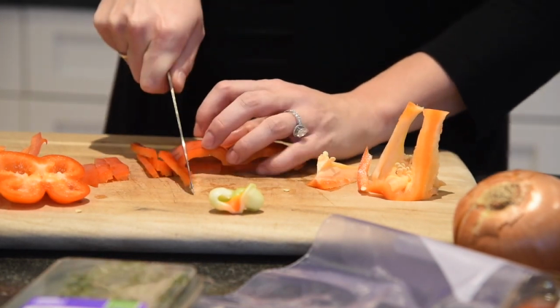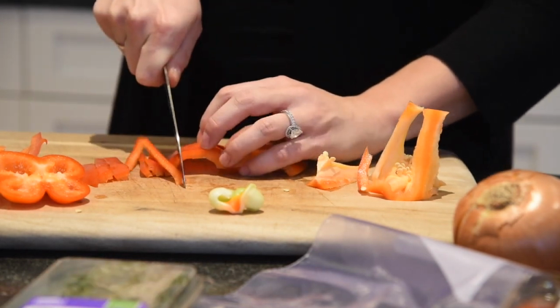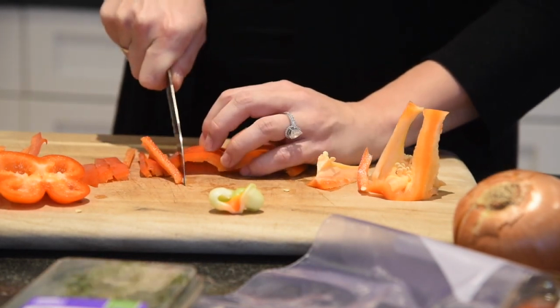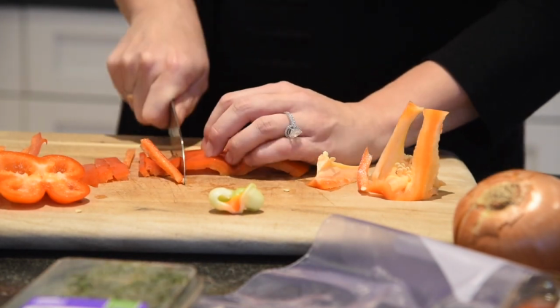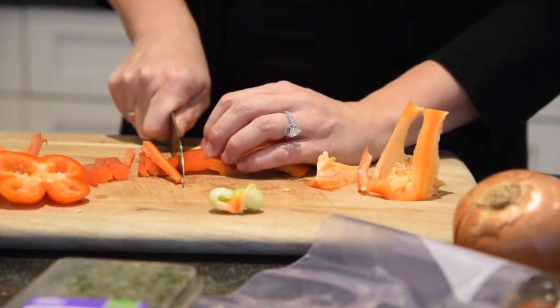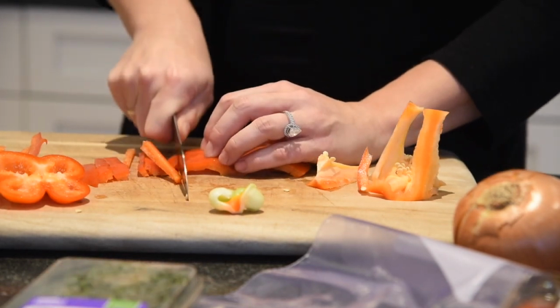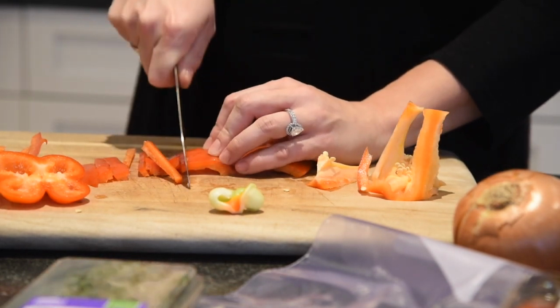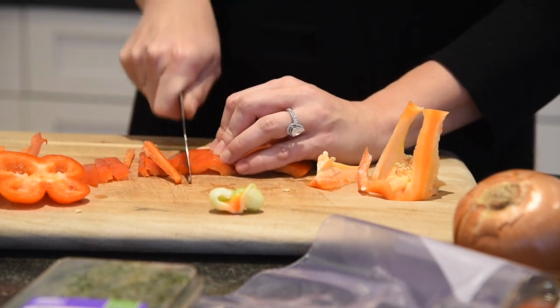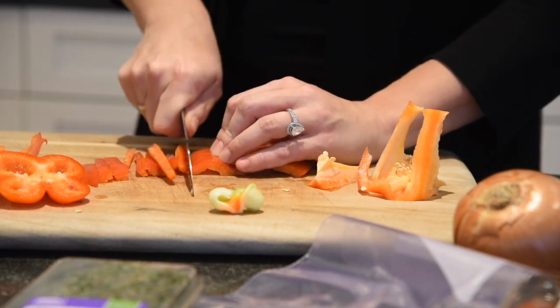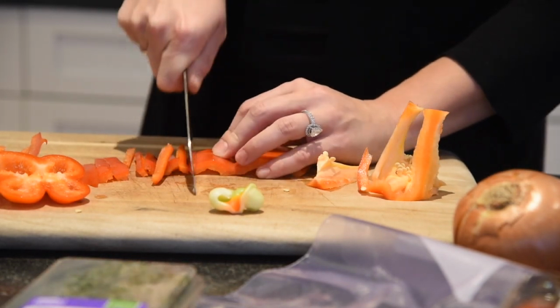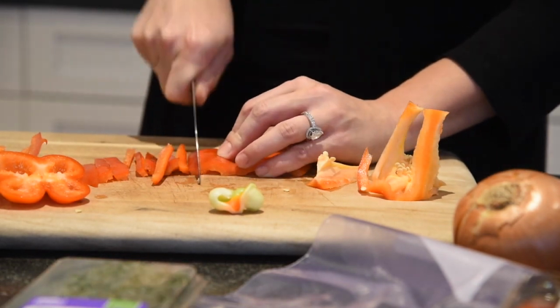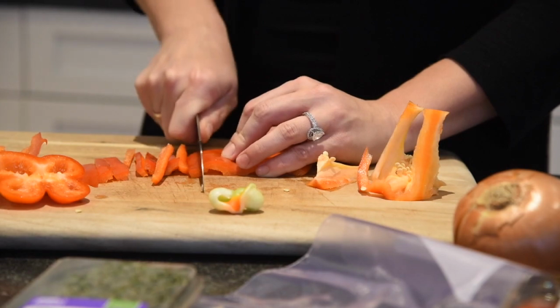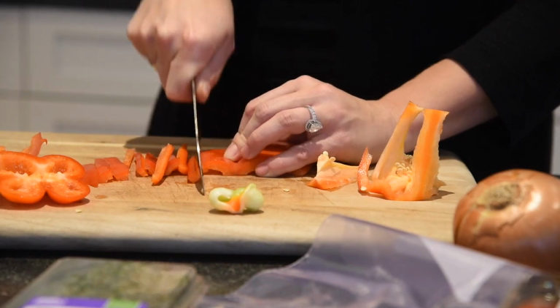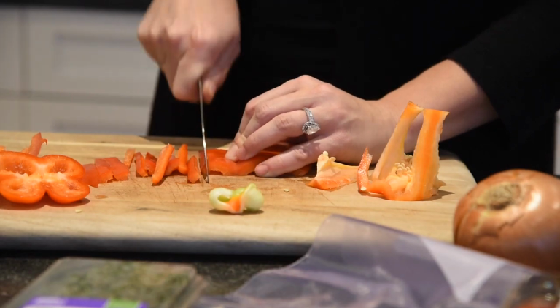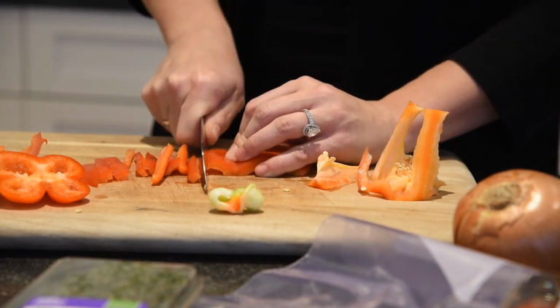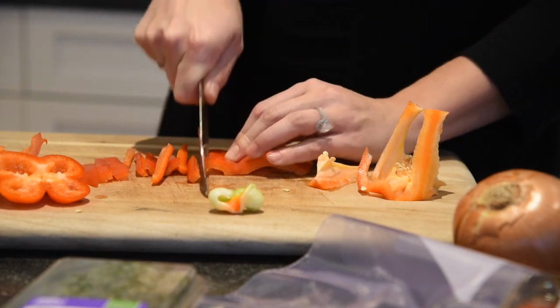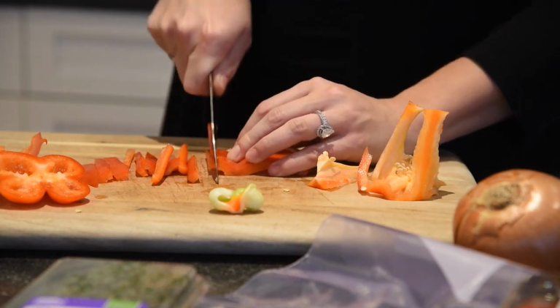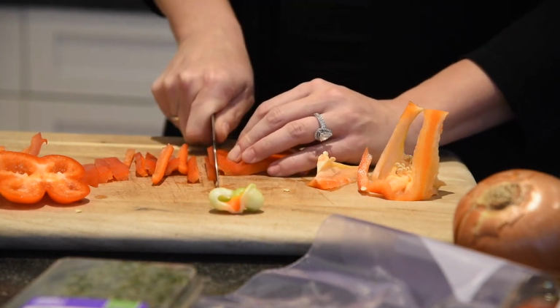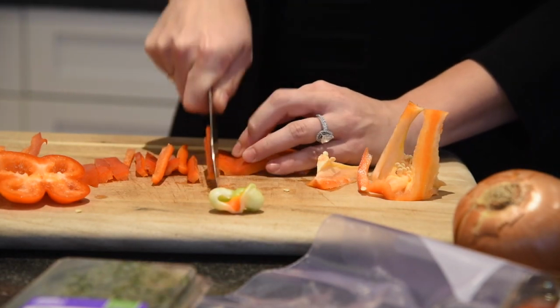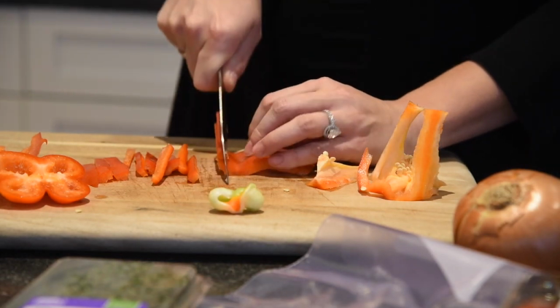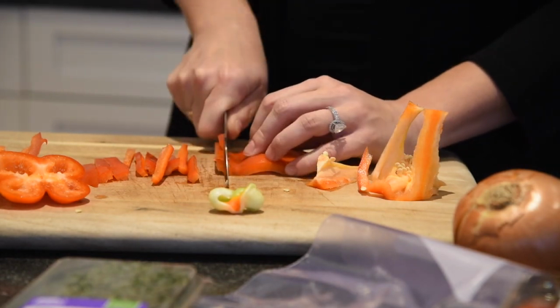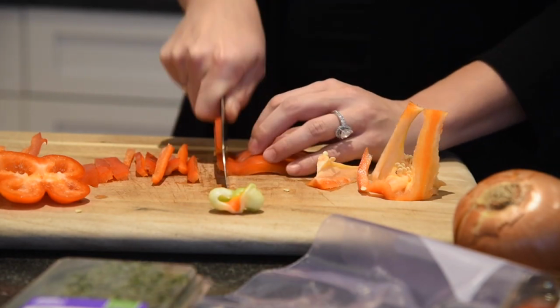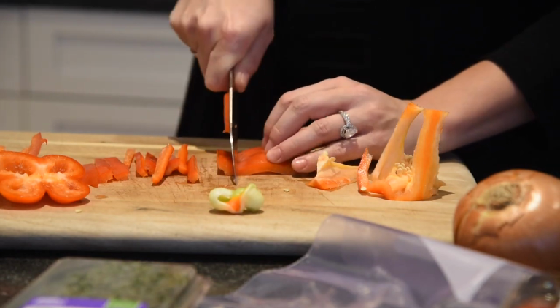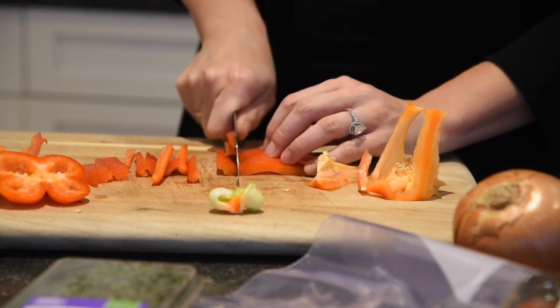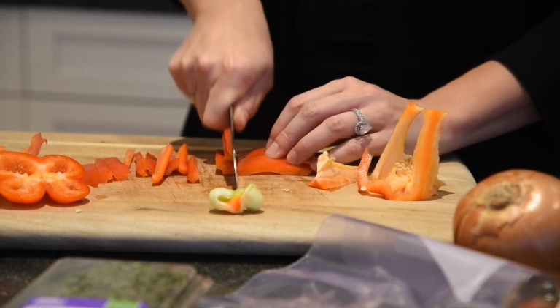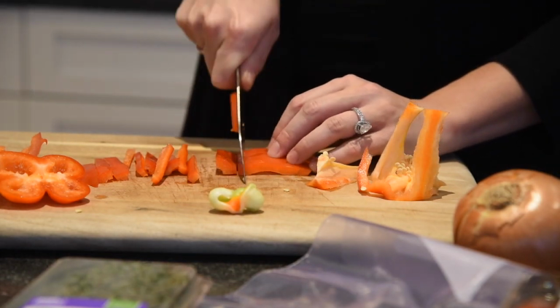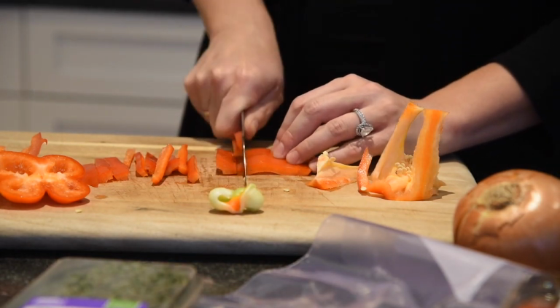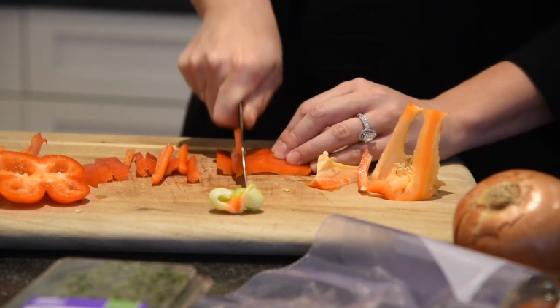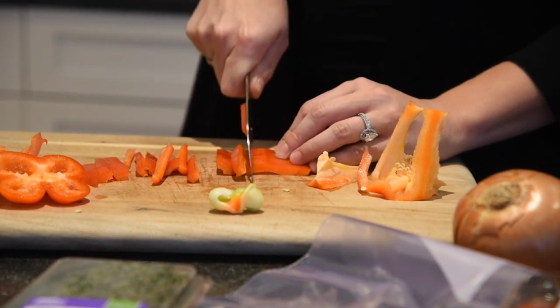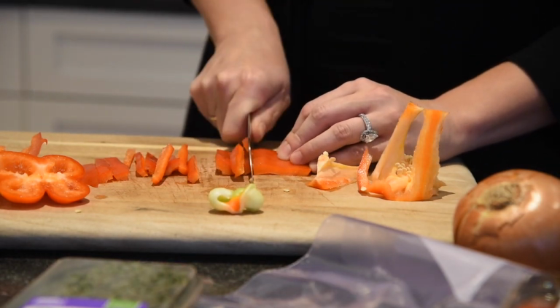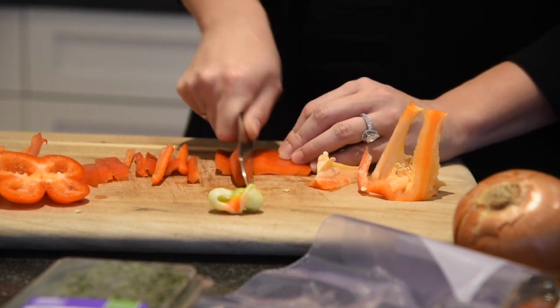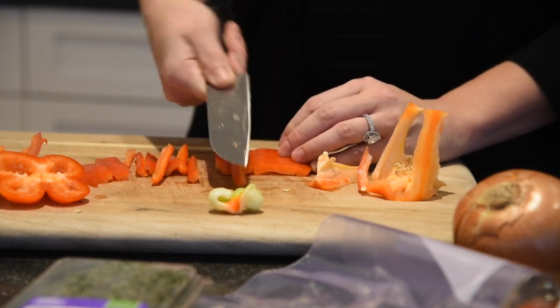Just want to remember to always keep your knife tip down and use that forward sawing motion.